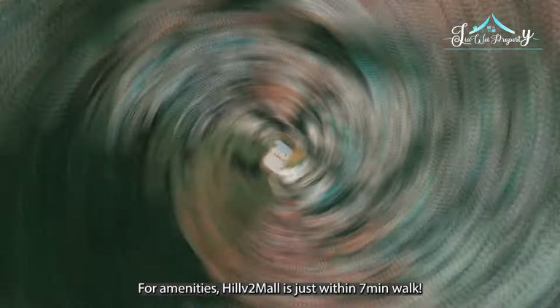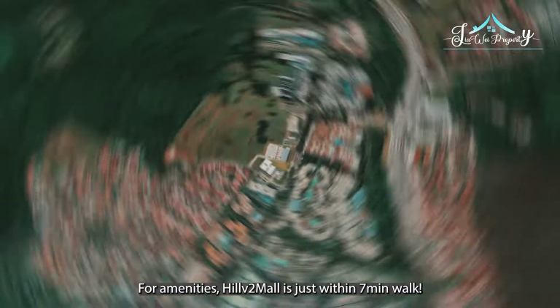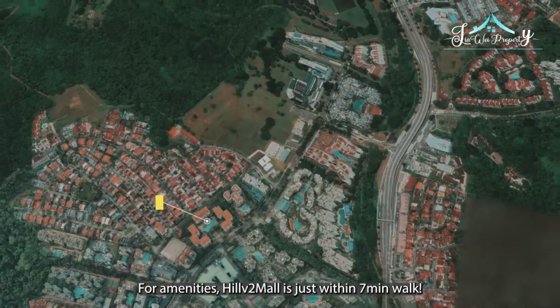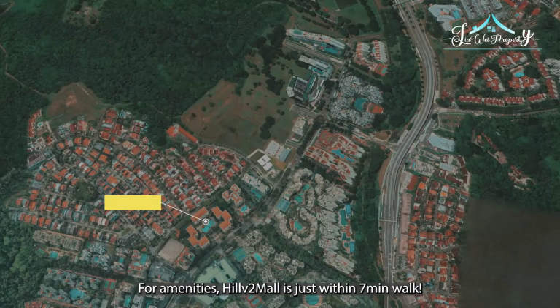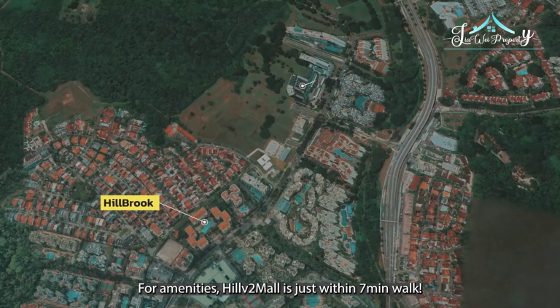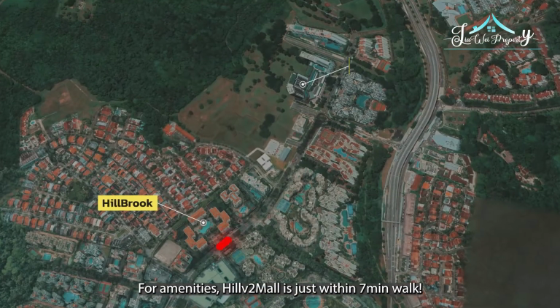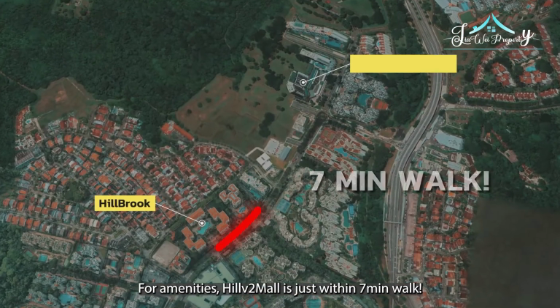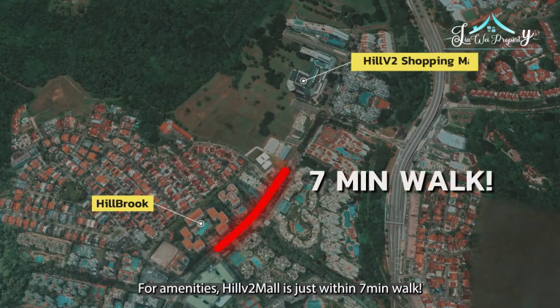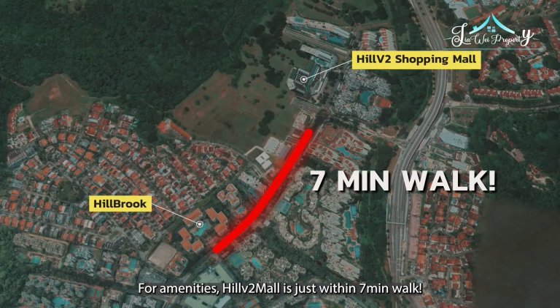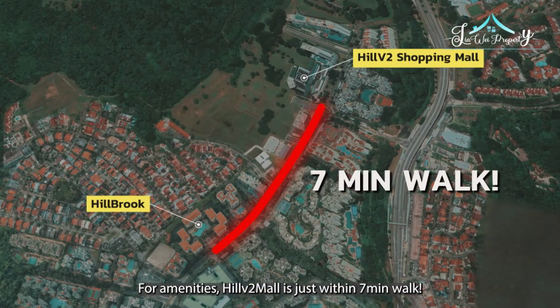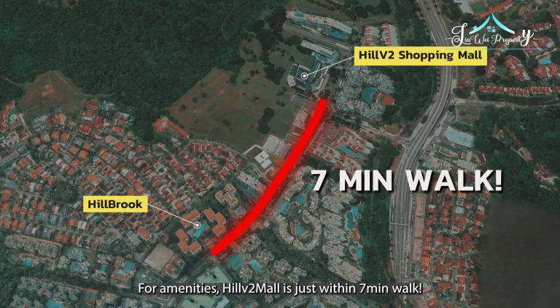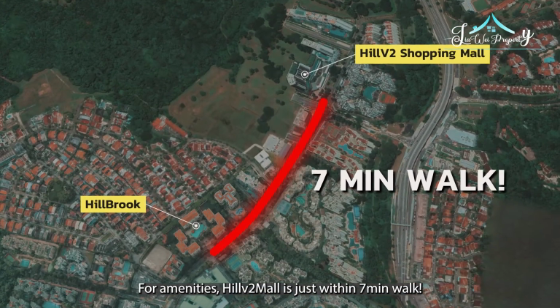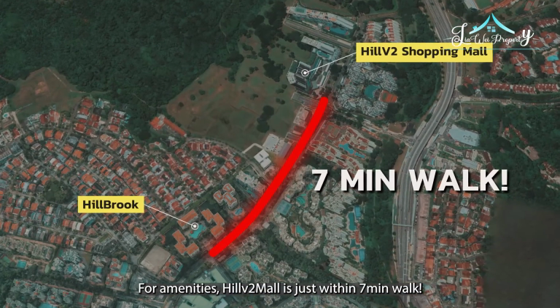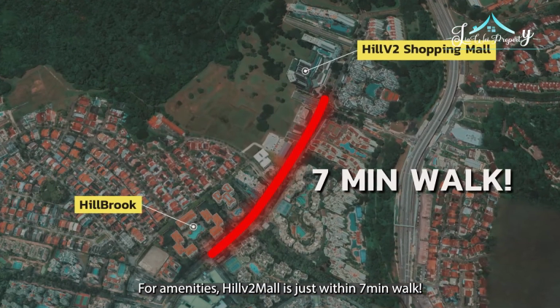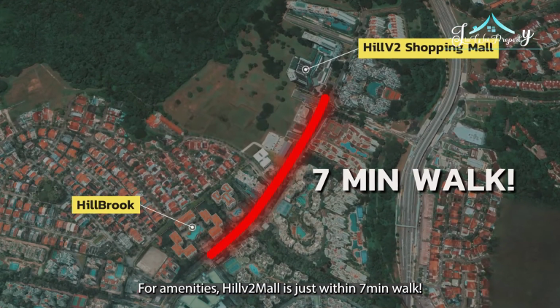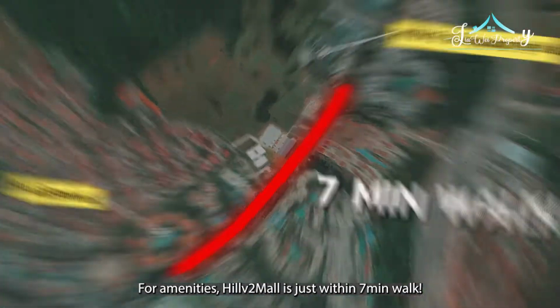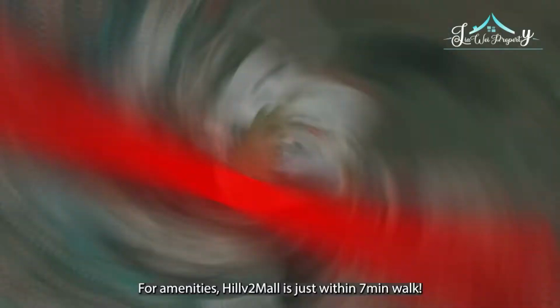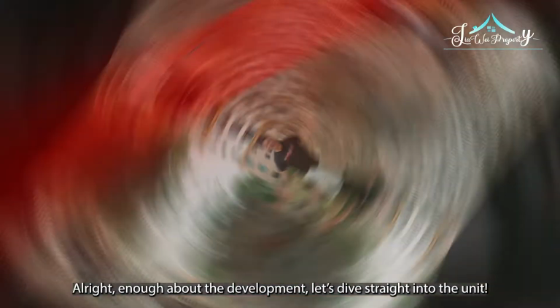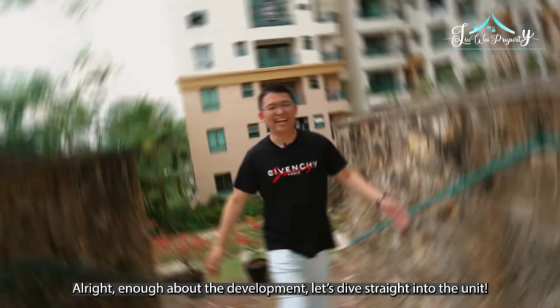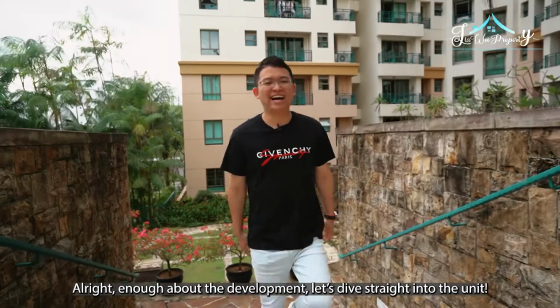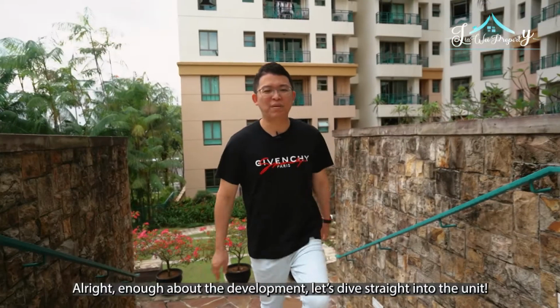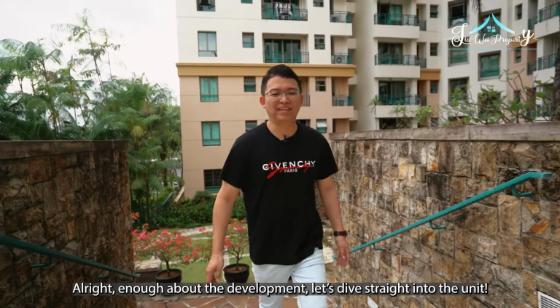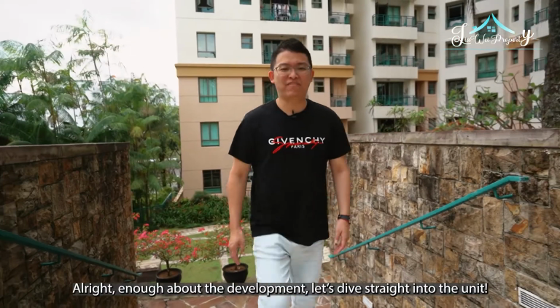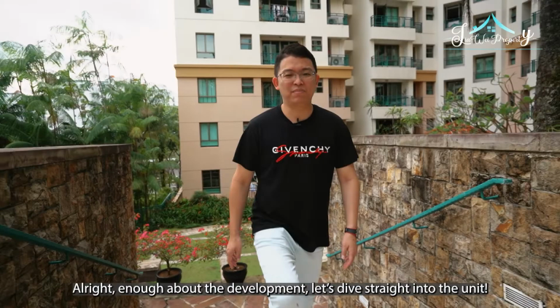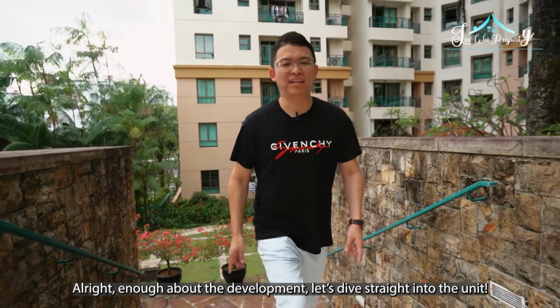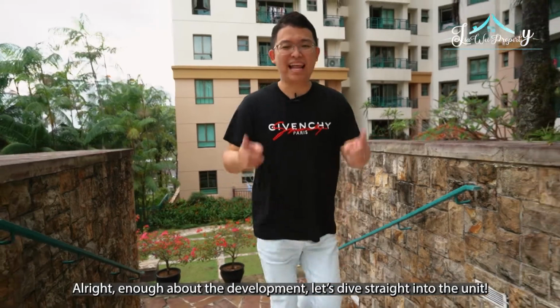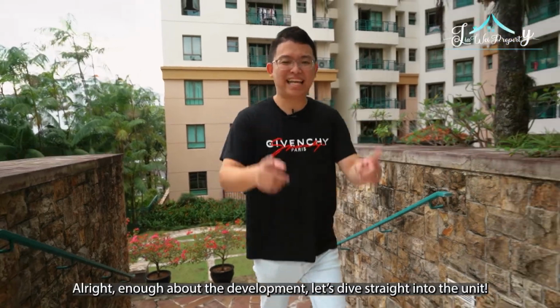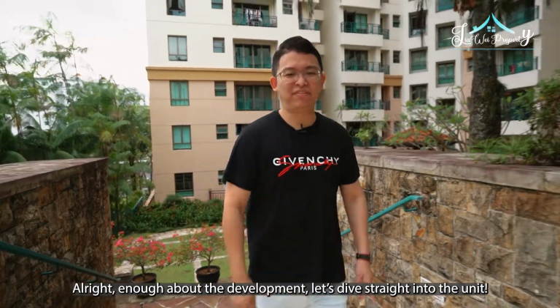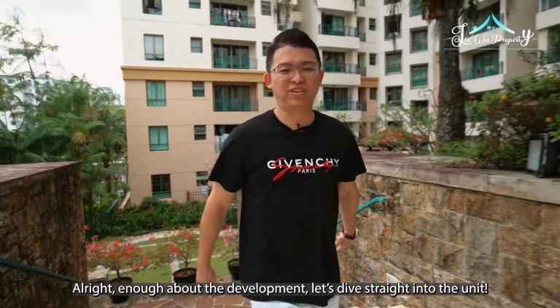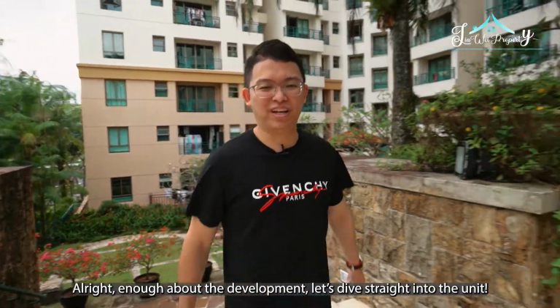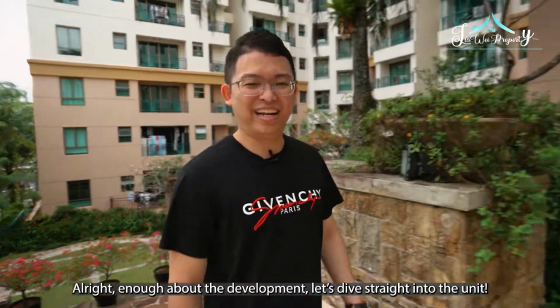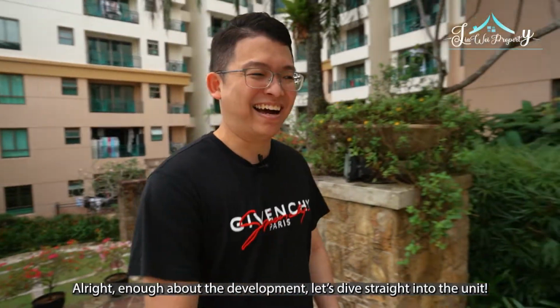For amenities, Hillville 2 Mall is just within a 7-minute walk. Alright, enough about the development. Let's dive into the unit now.